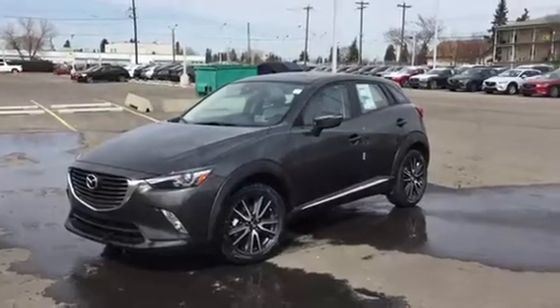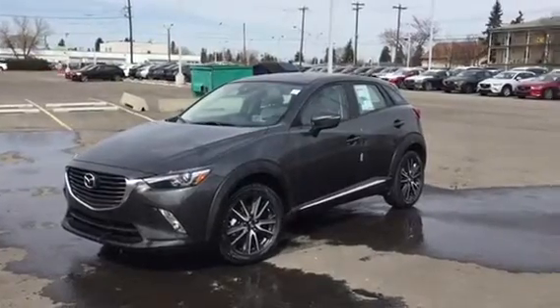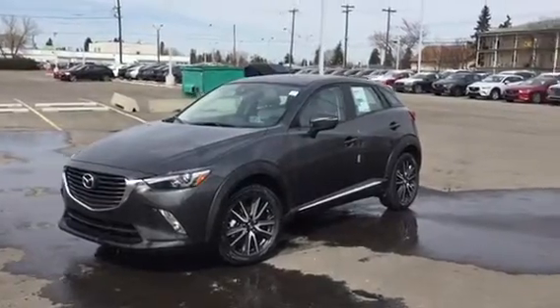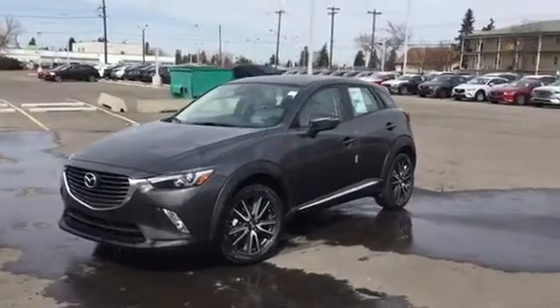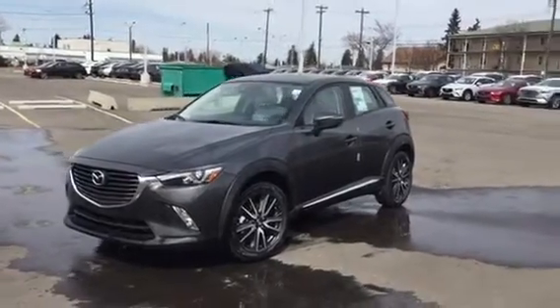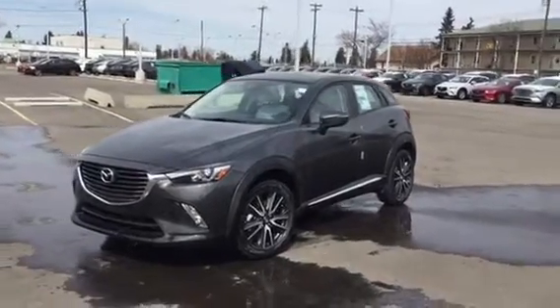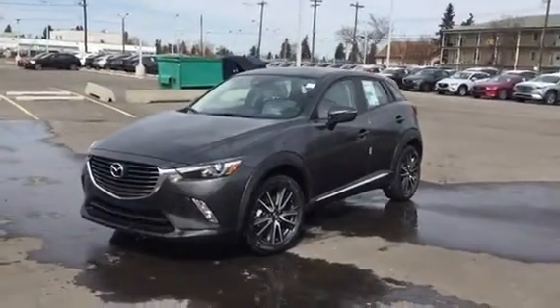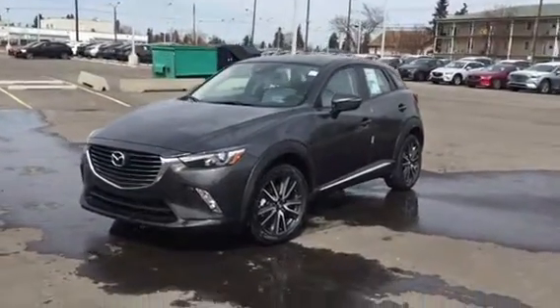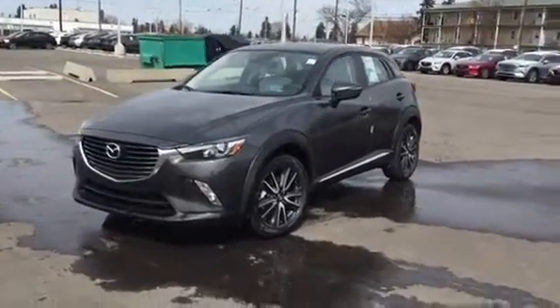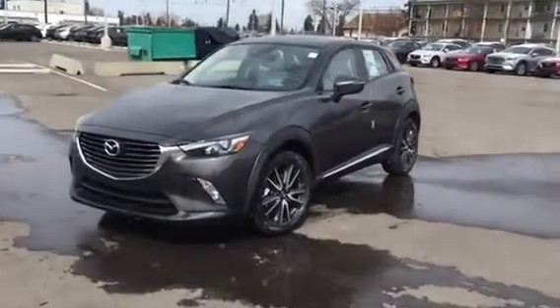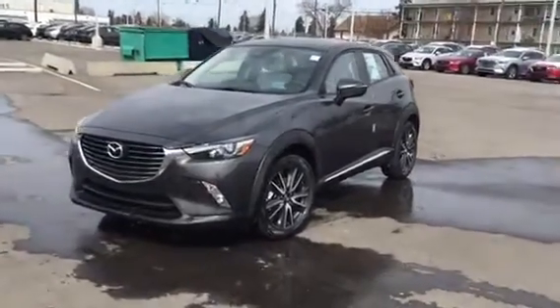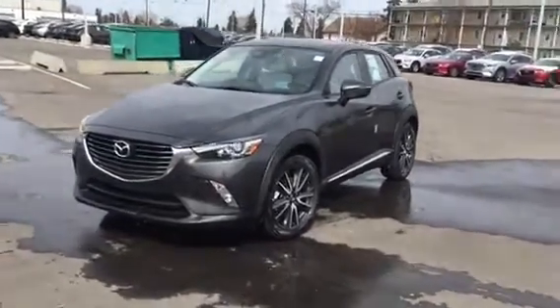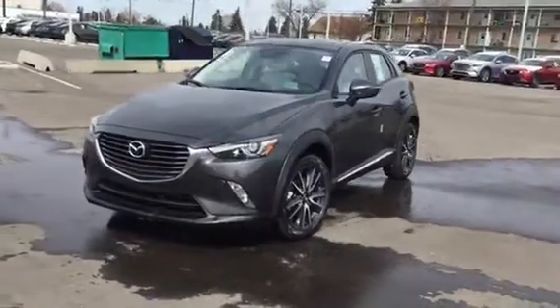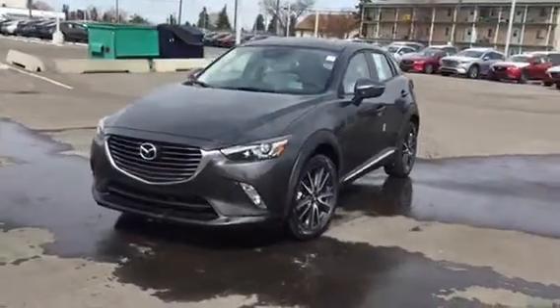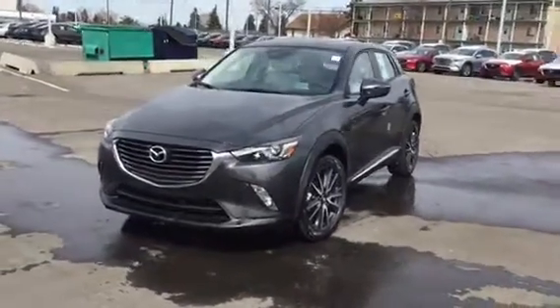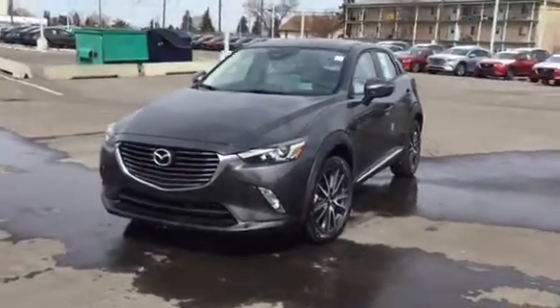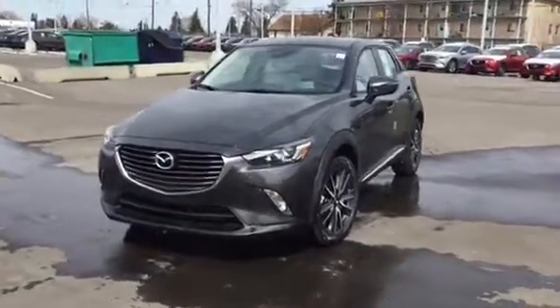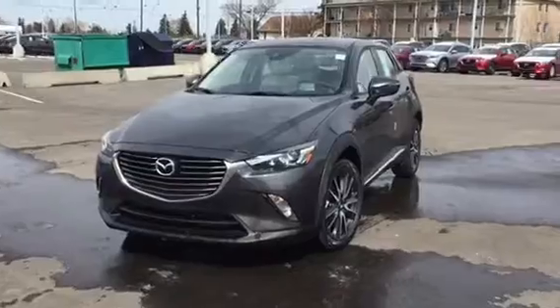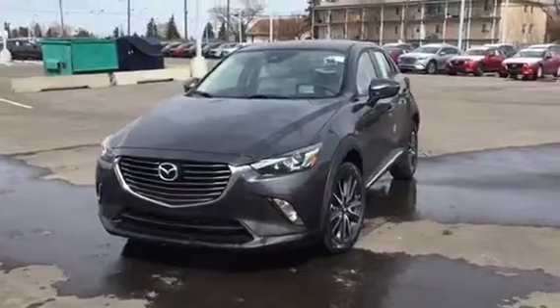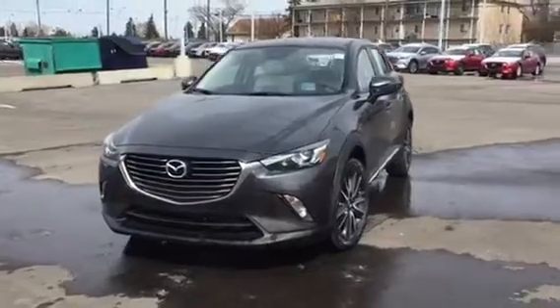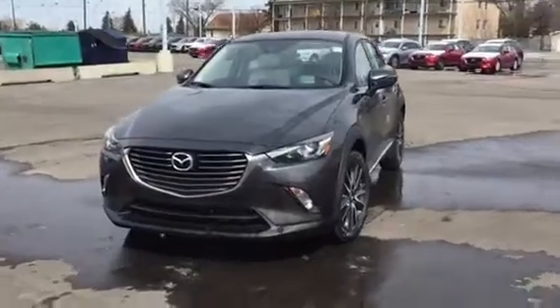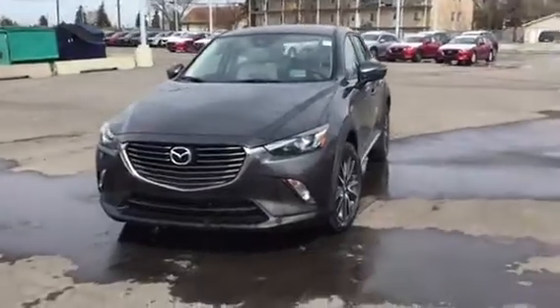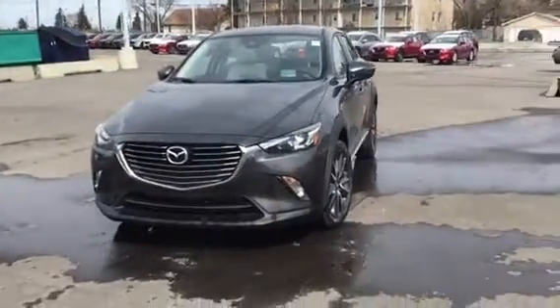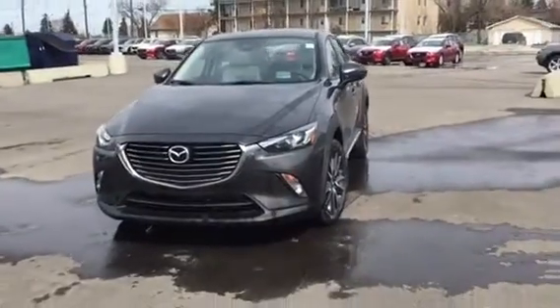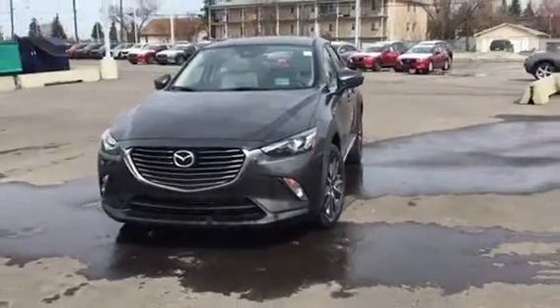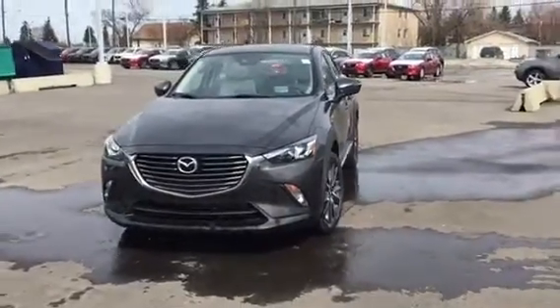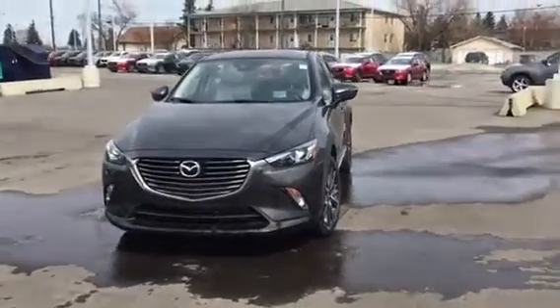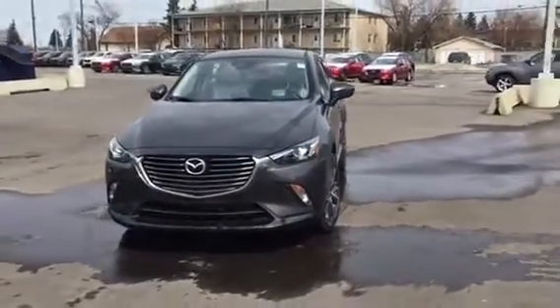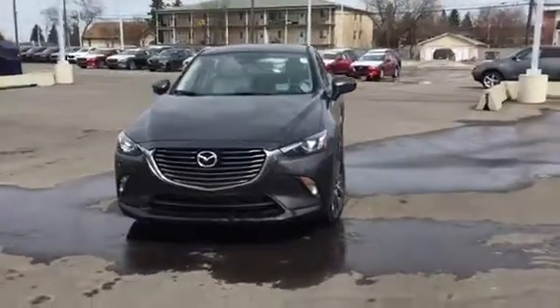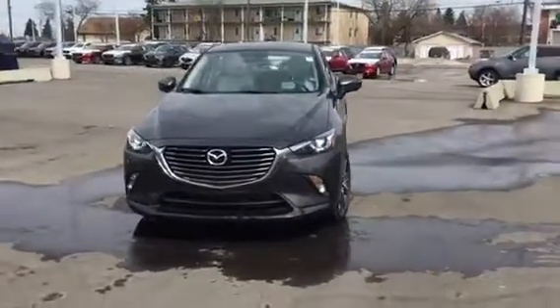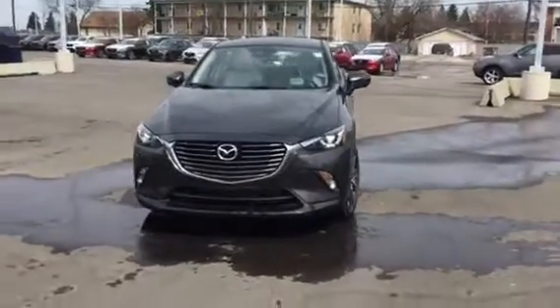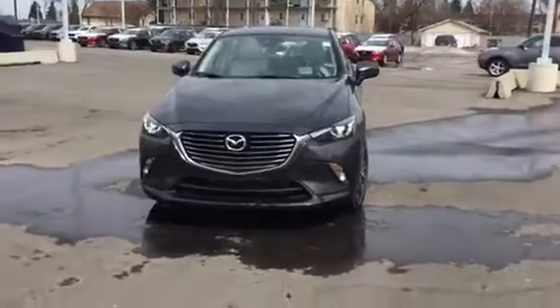Hey Albert, this is Yaroslav here at Lamarck Mazda, and today I wanted to showcase this absolutely gorgeous 2018 Mazda CX-3.